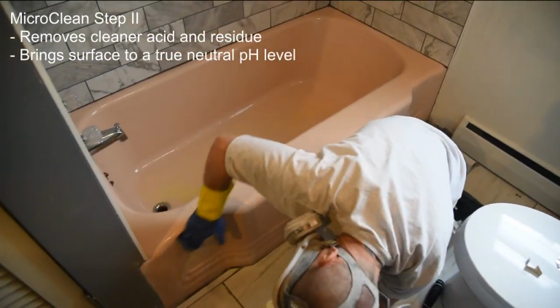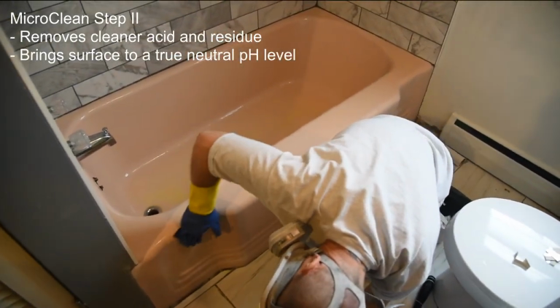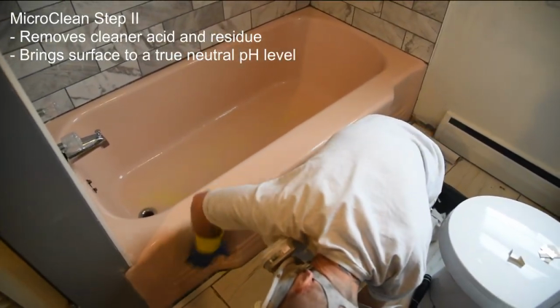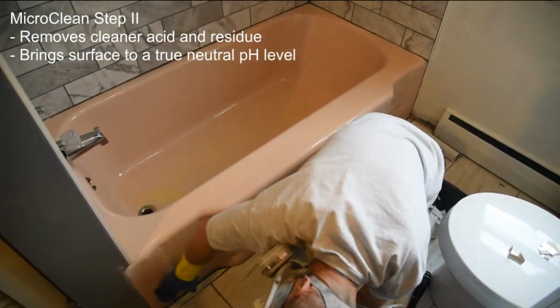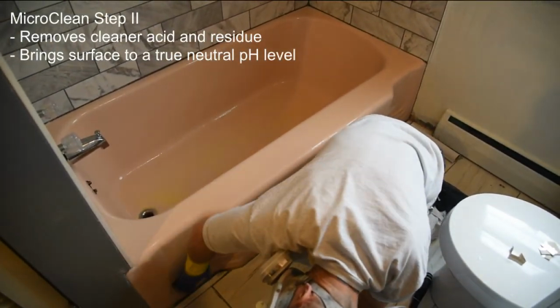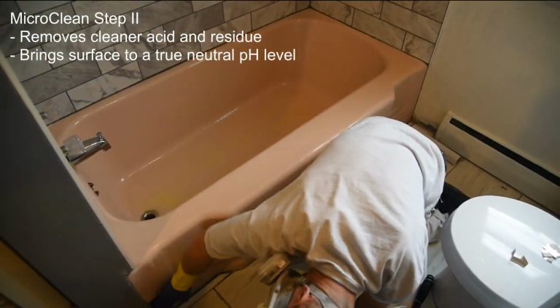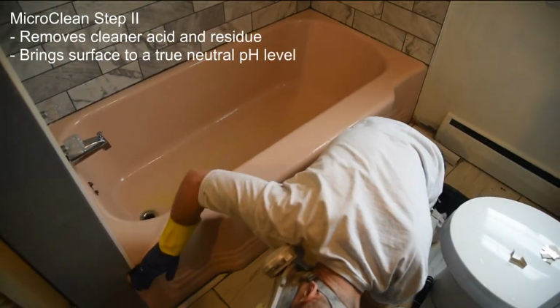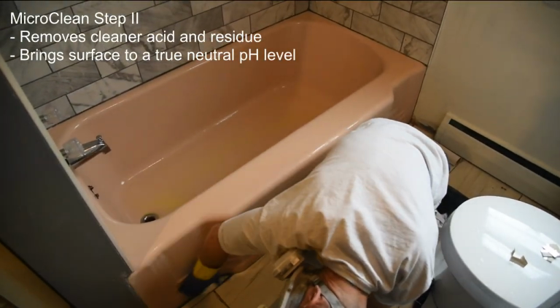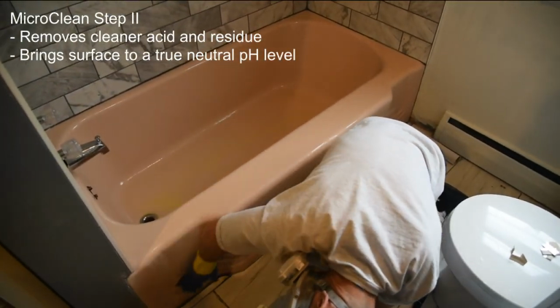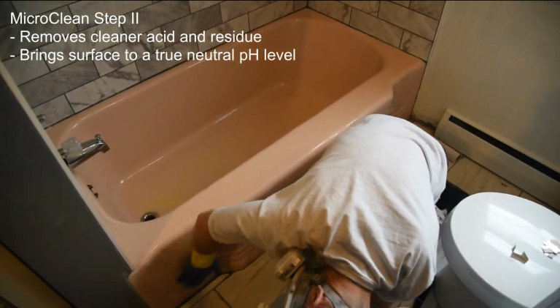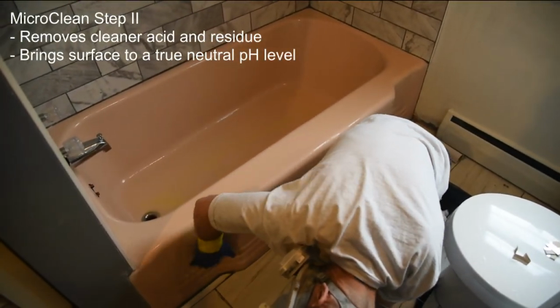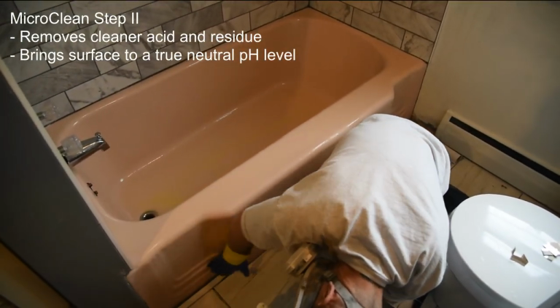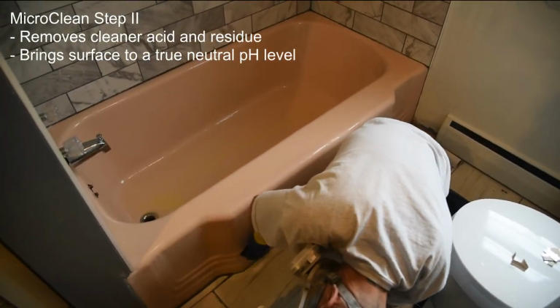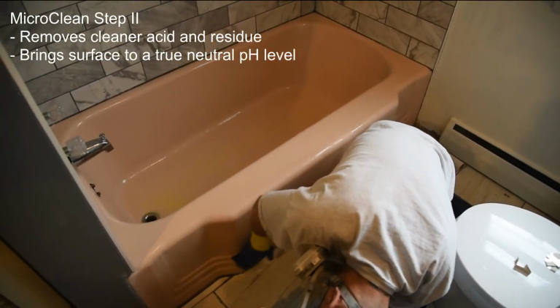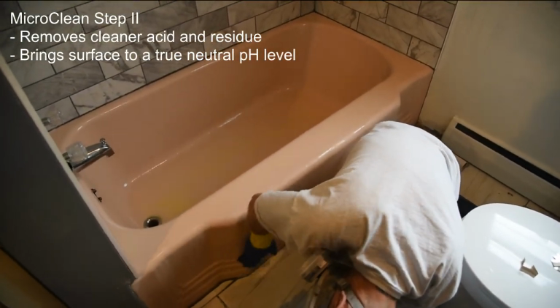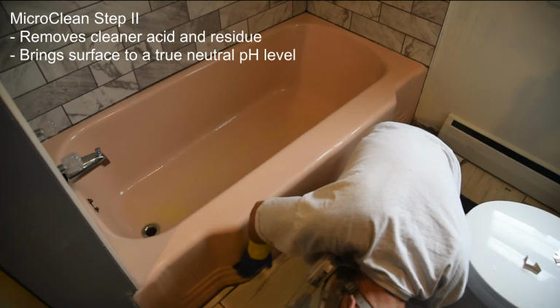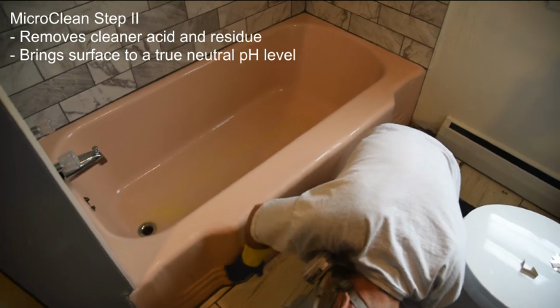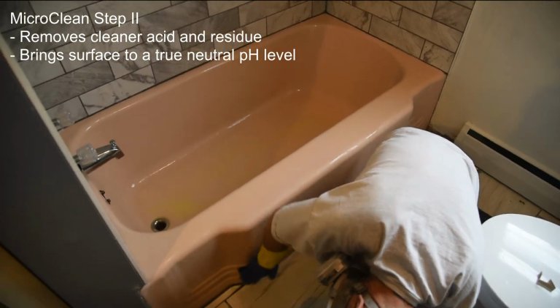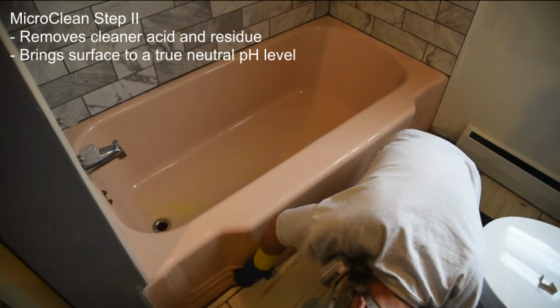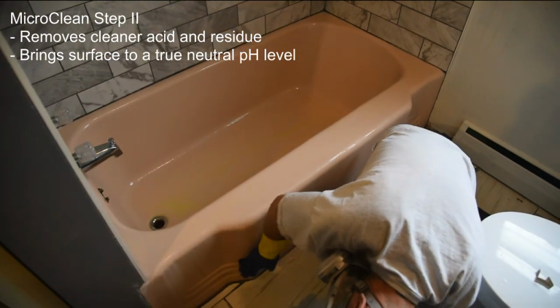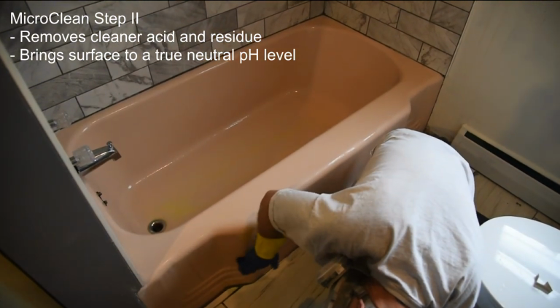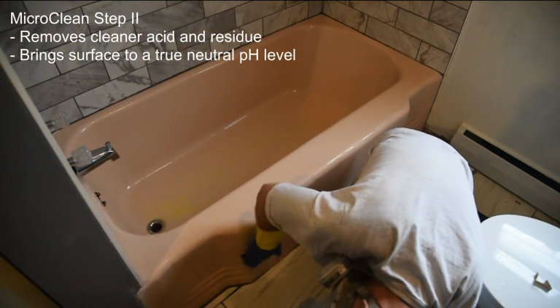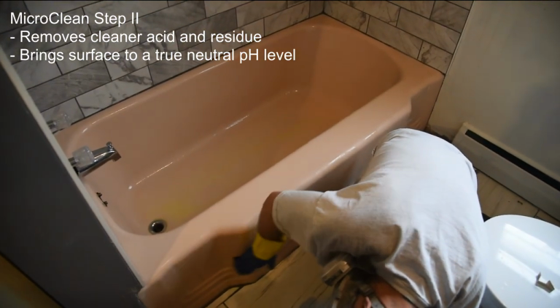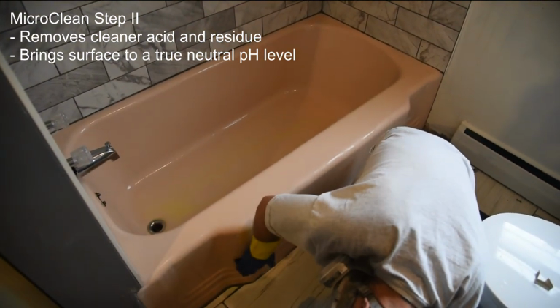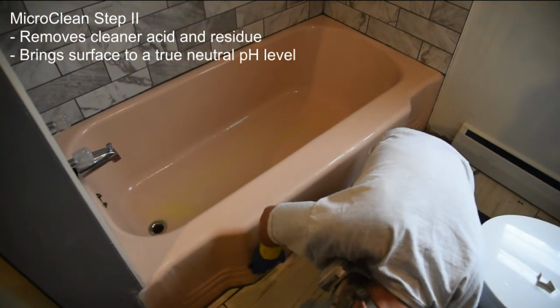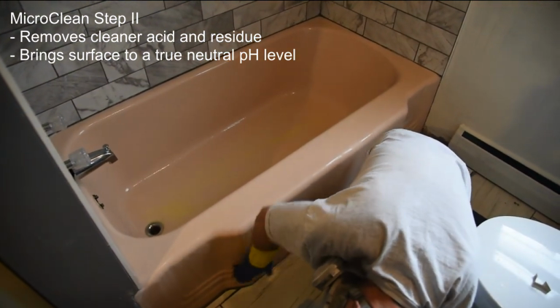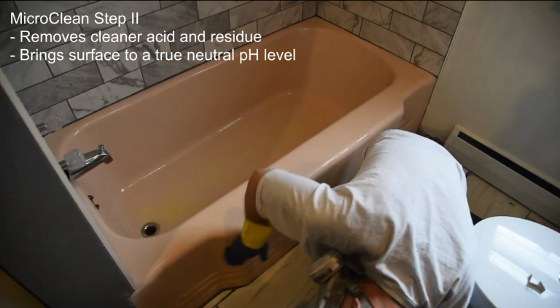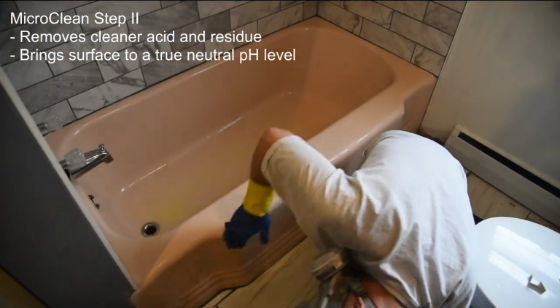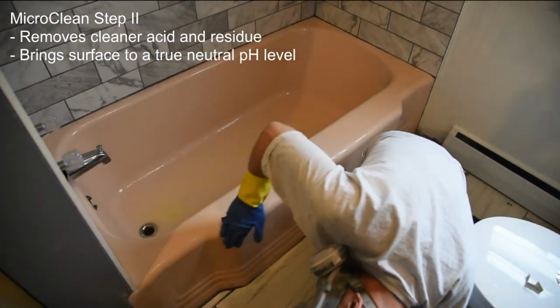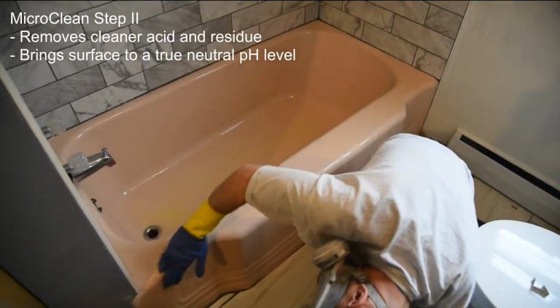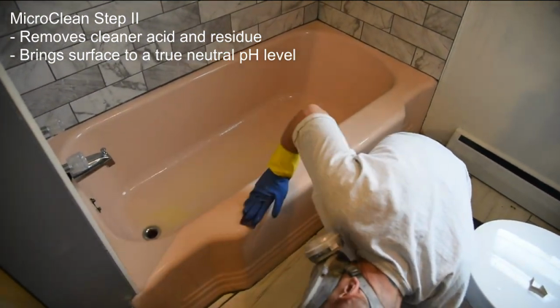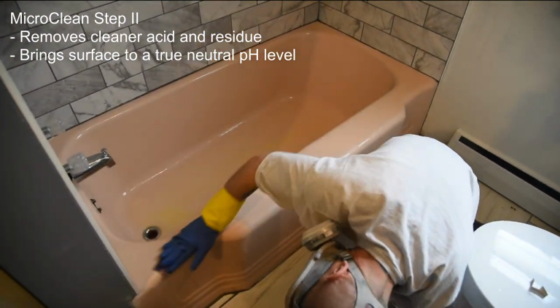Next, apply MicroClean Step 2 Cleaner to remove the etching acid and residue, and then bring the surface to a true neutral pH level.